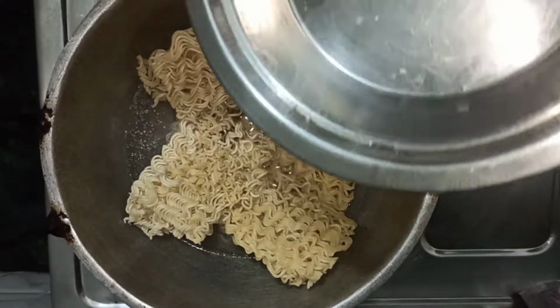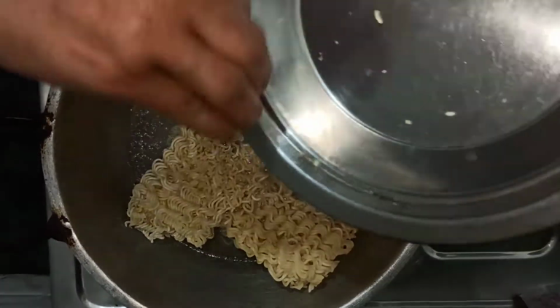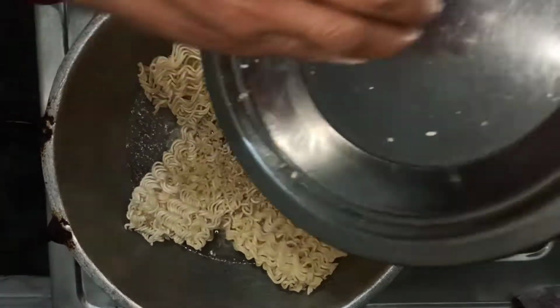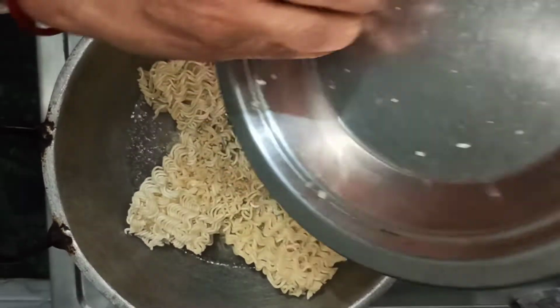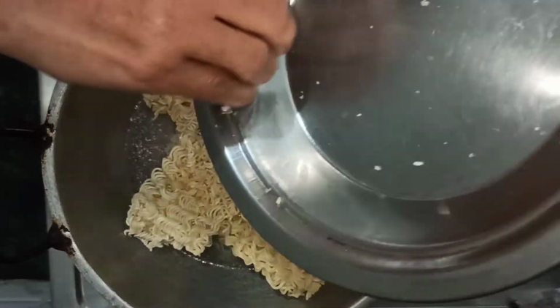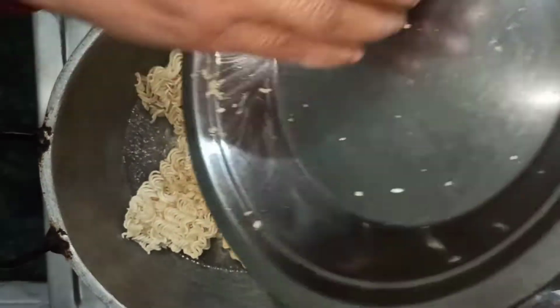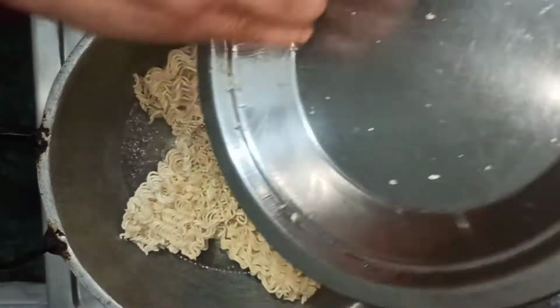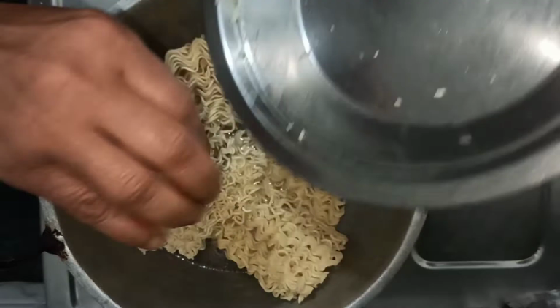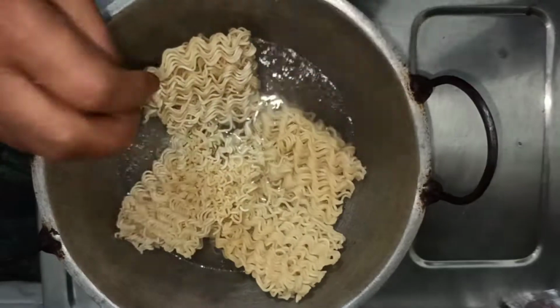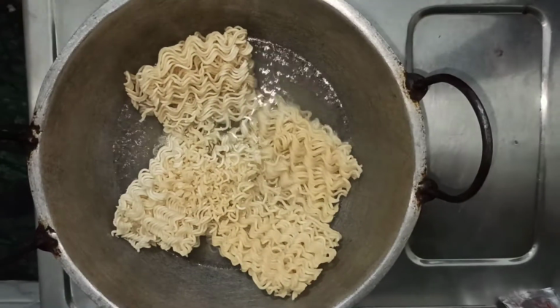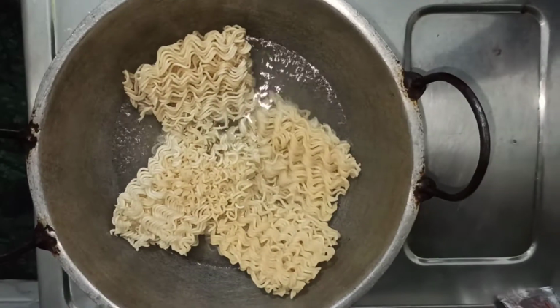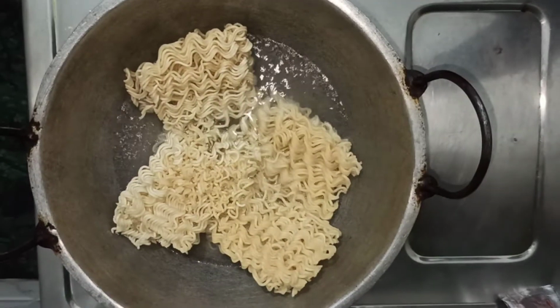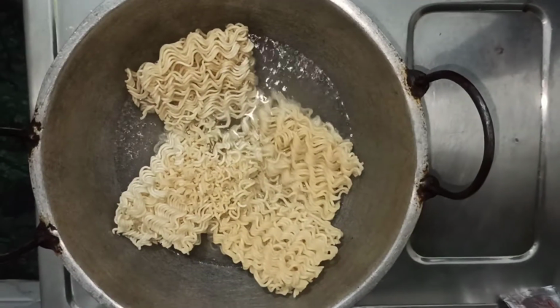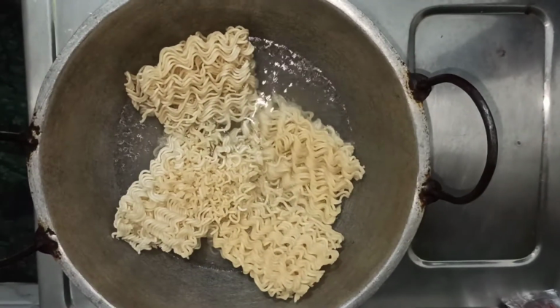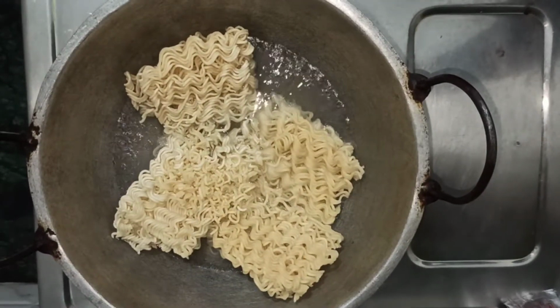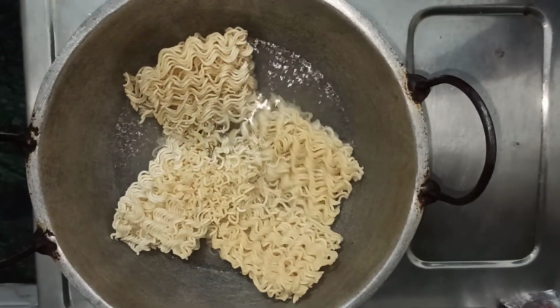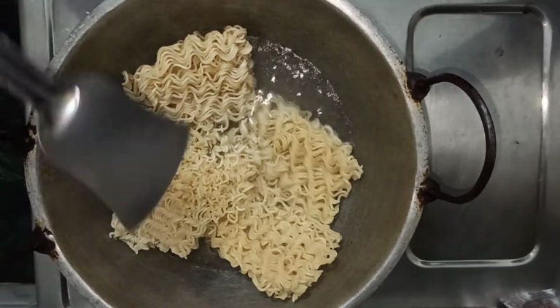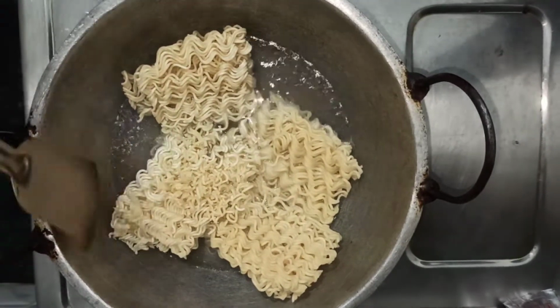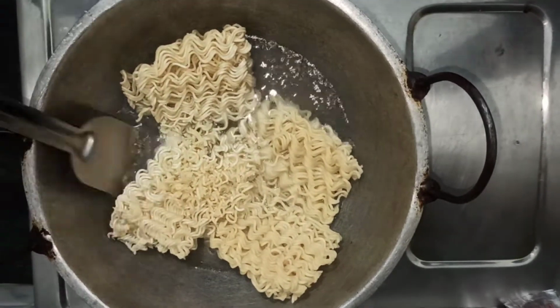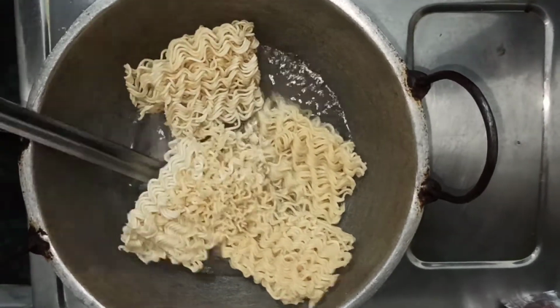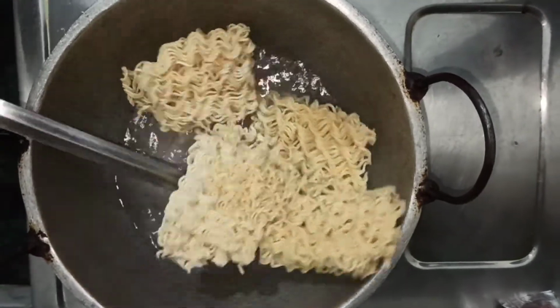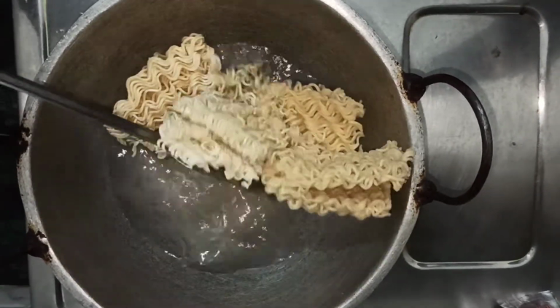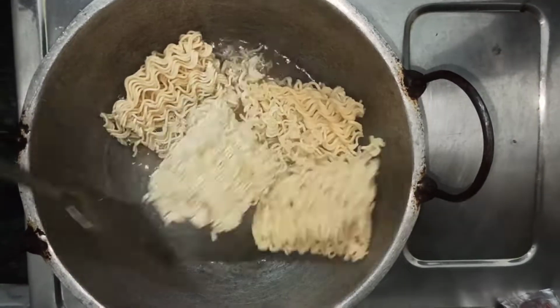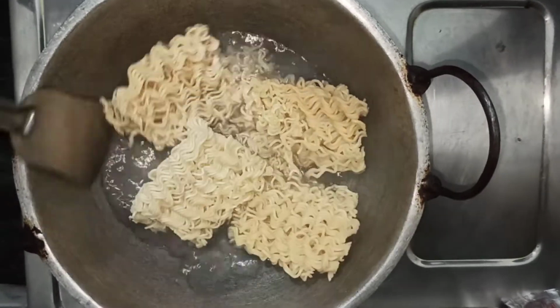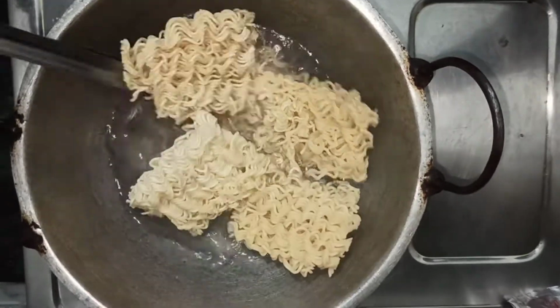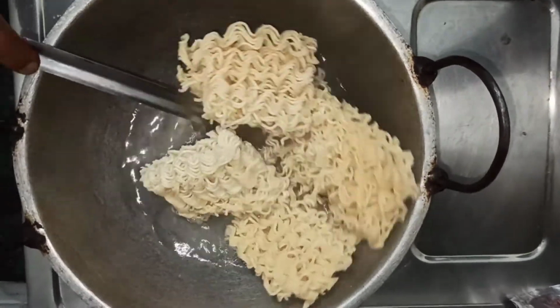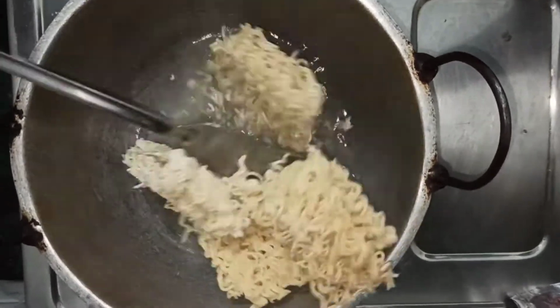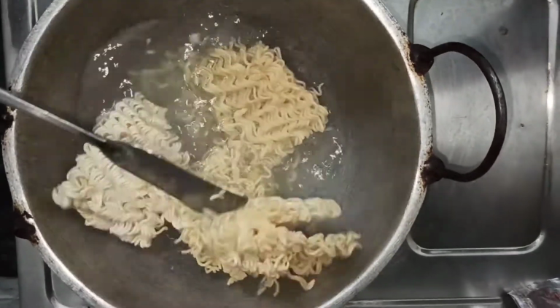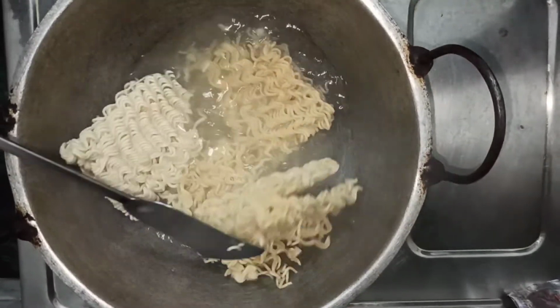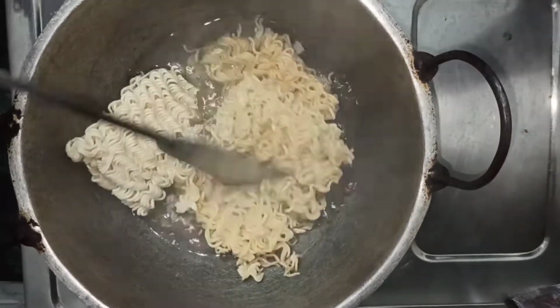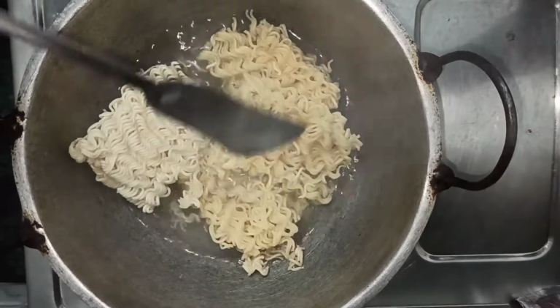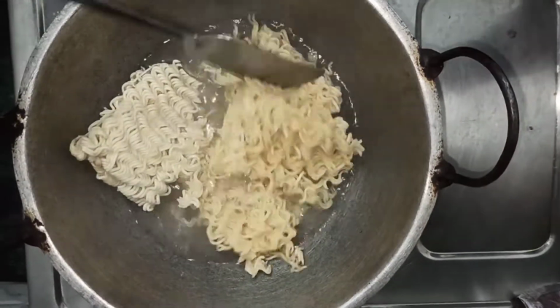Now we burn the dough and cut the dough with the dough. I put it in the wrapper instead of cooking.